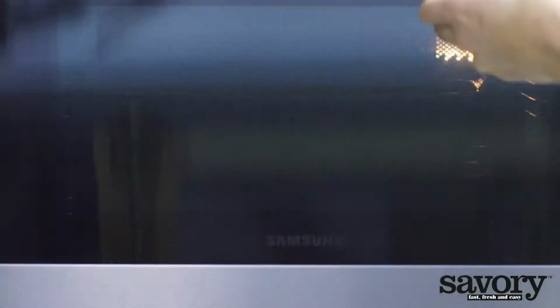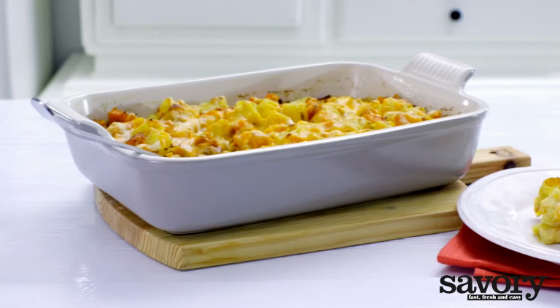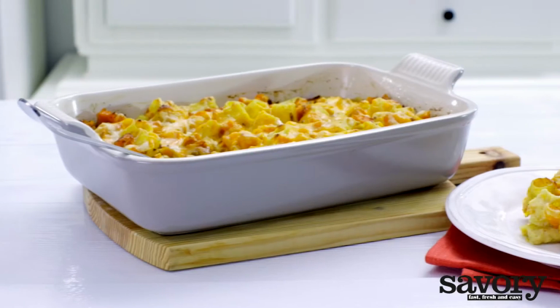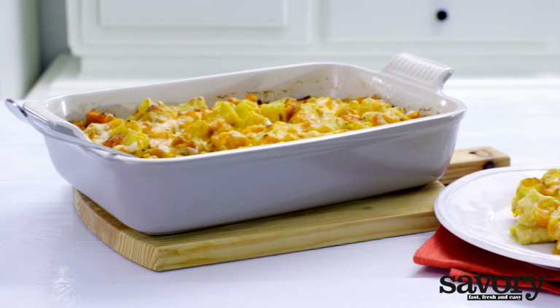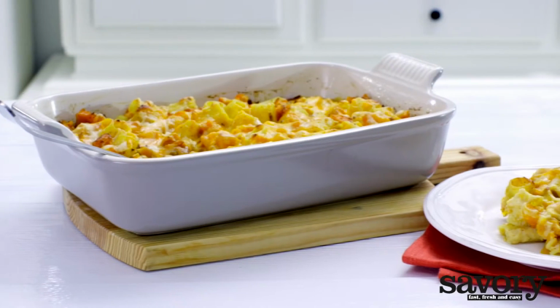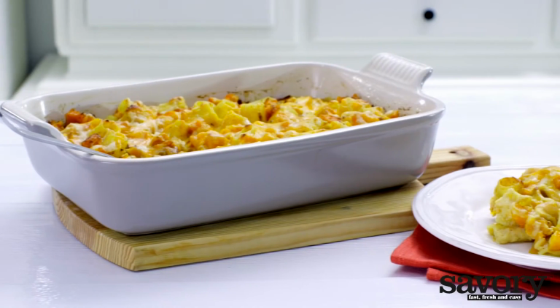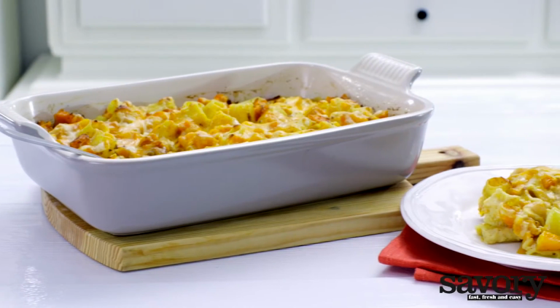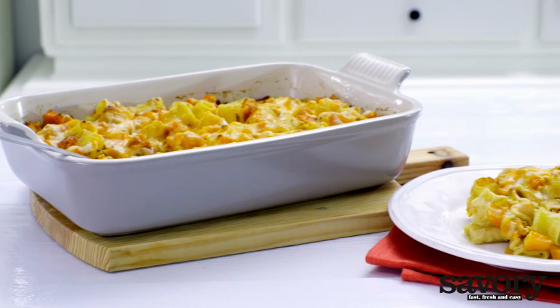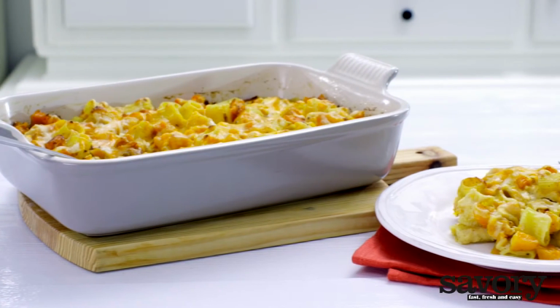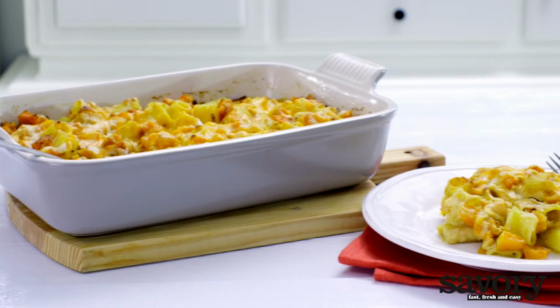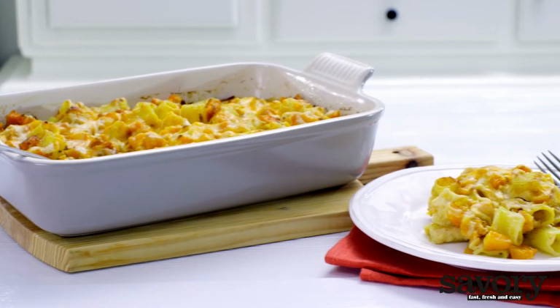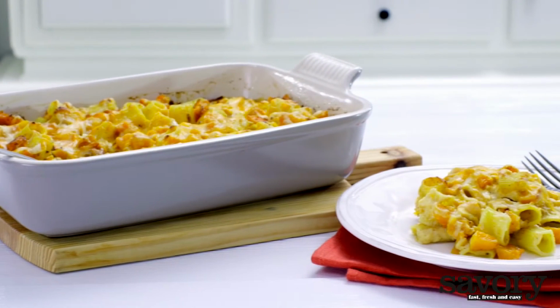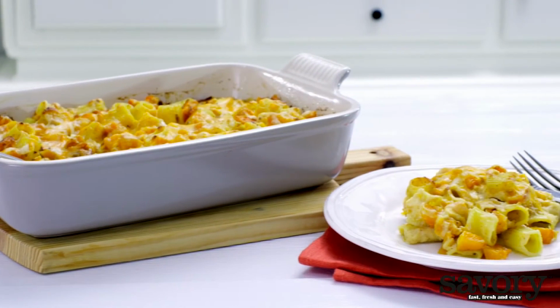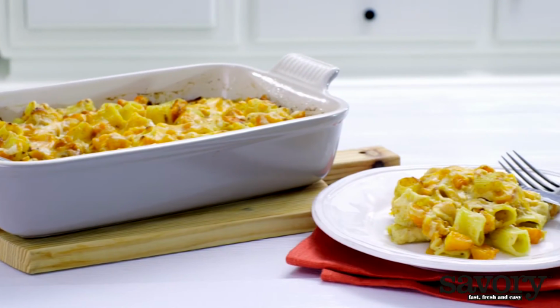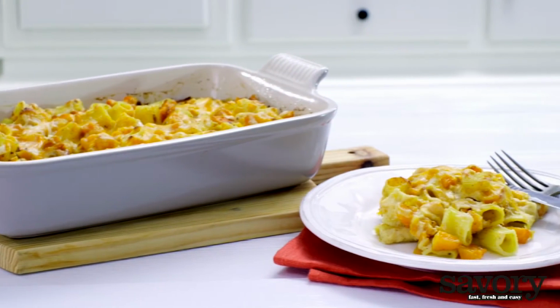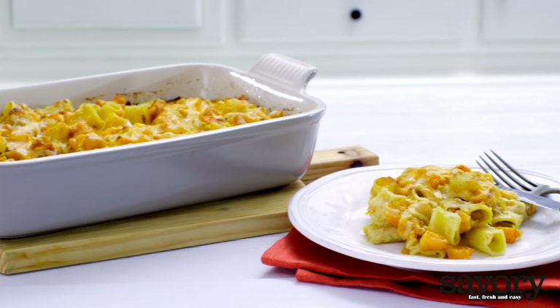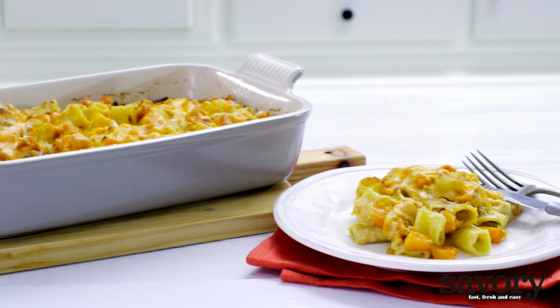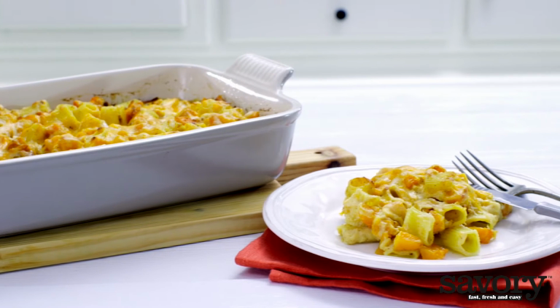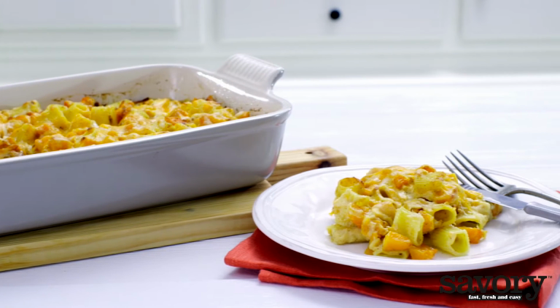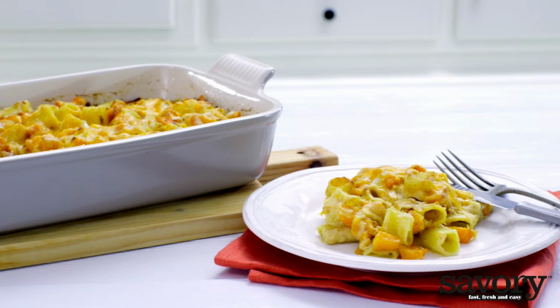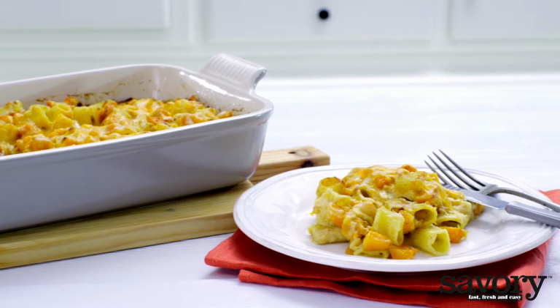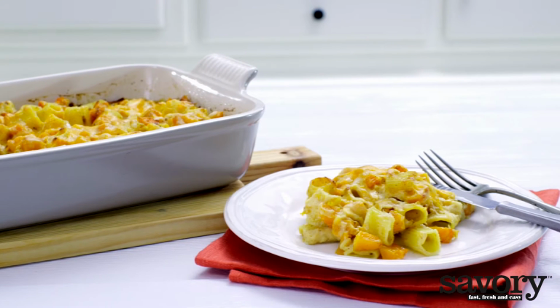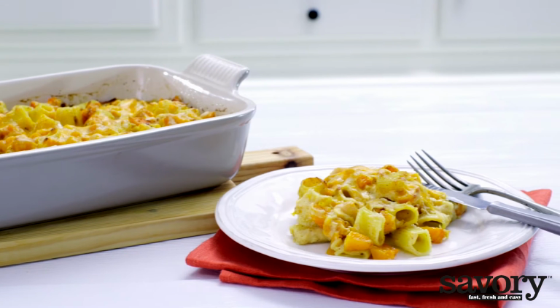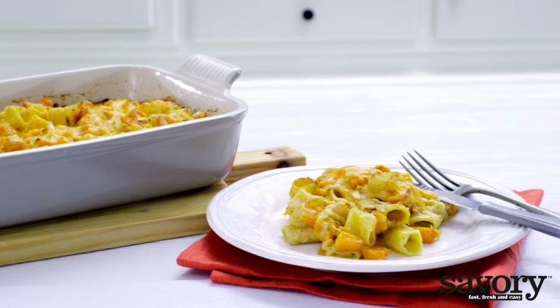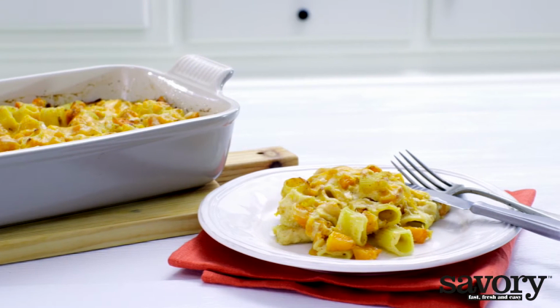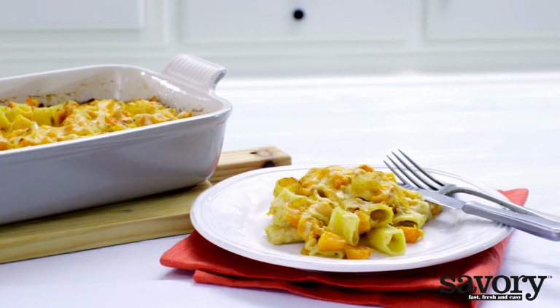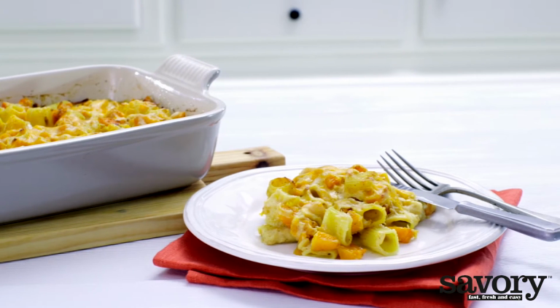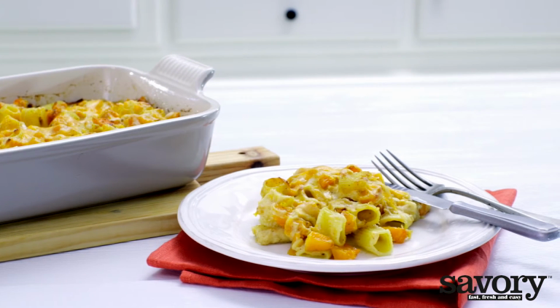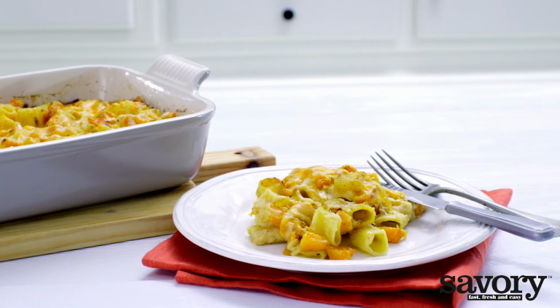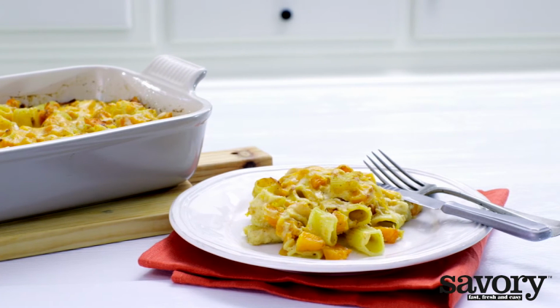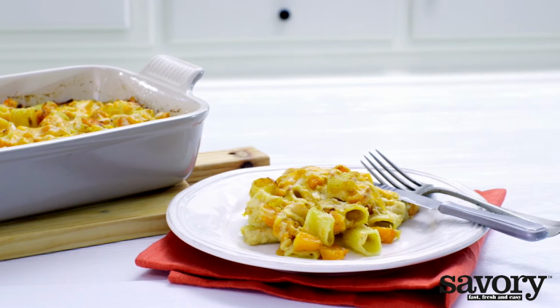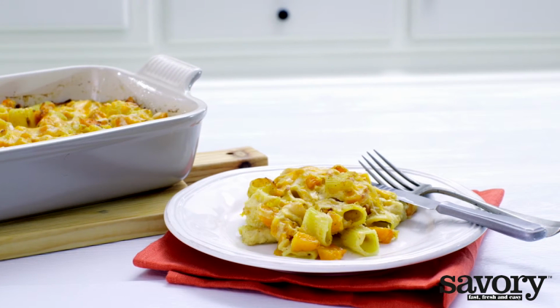A great dish made the simple, savory way. Enjoy! Bye-bye.